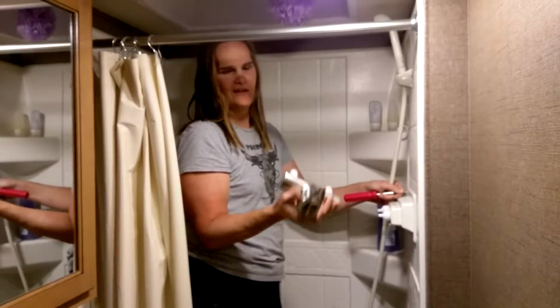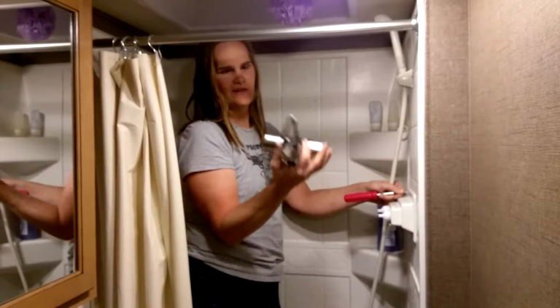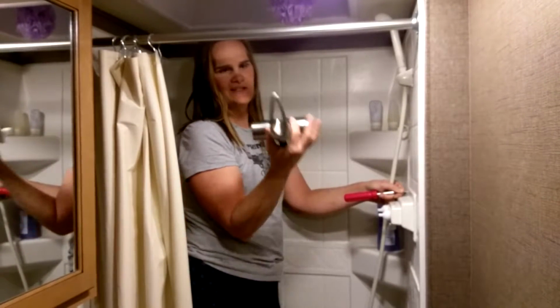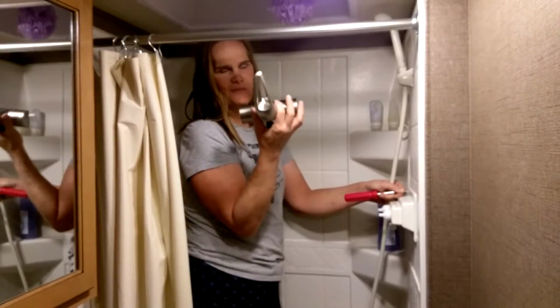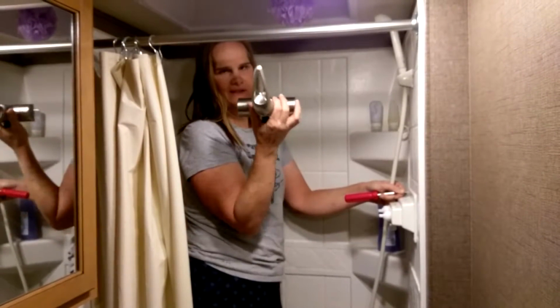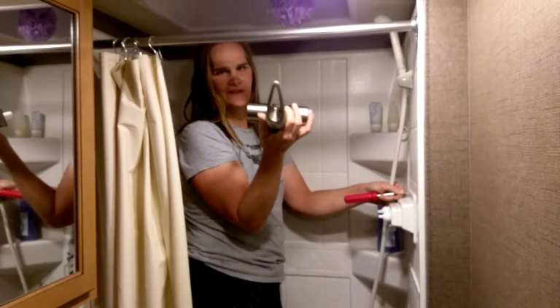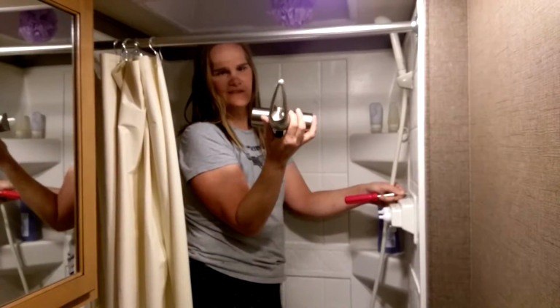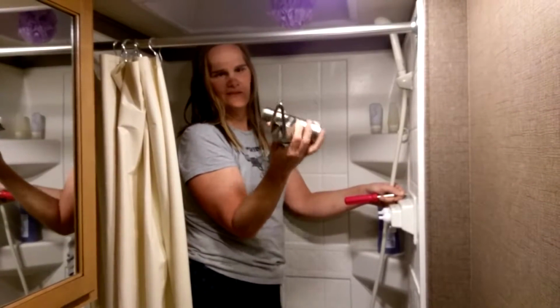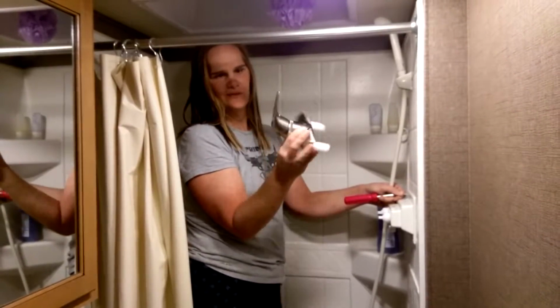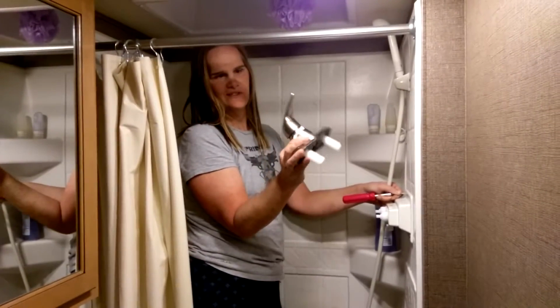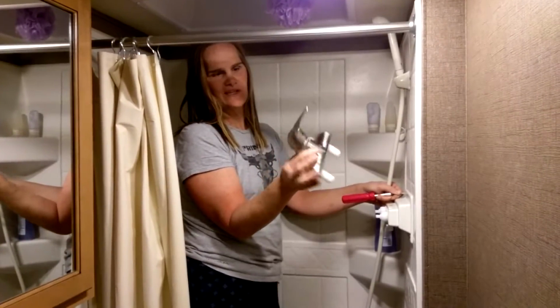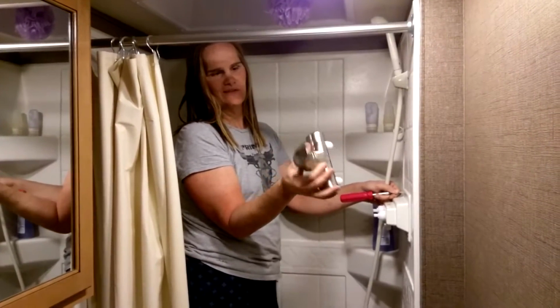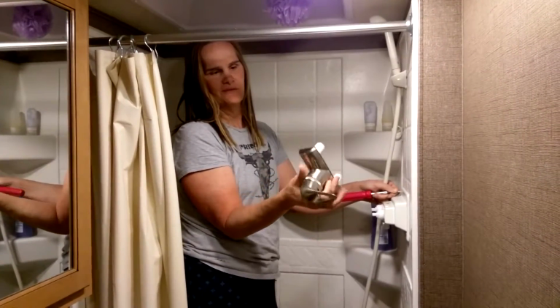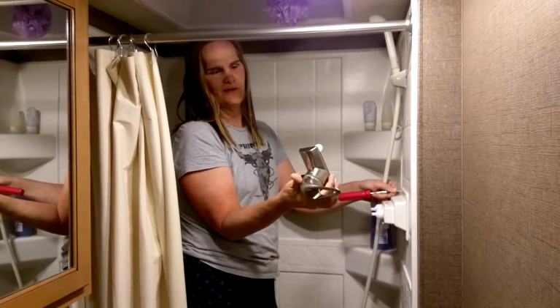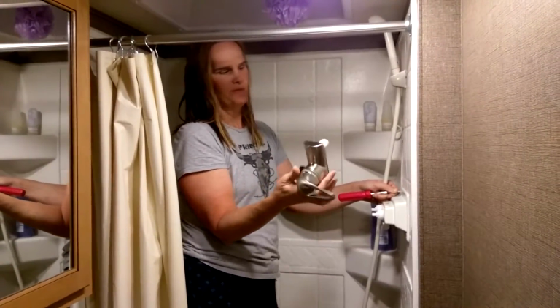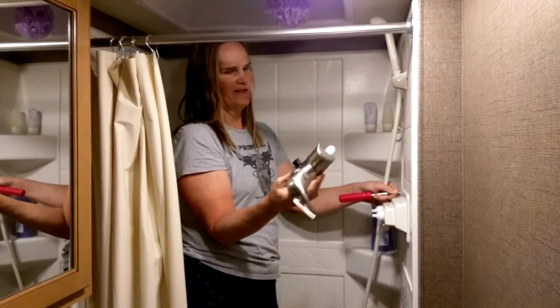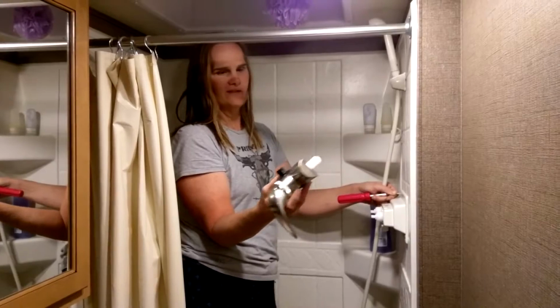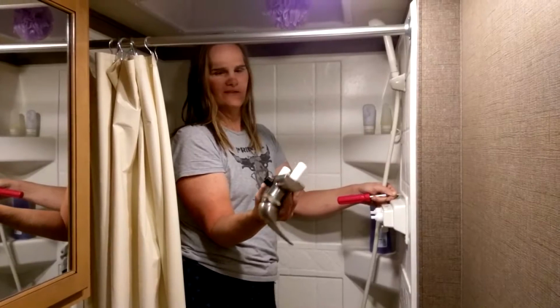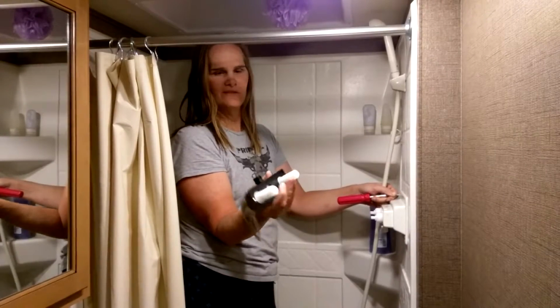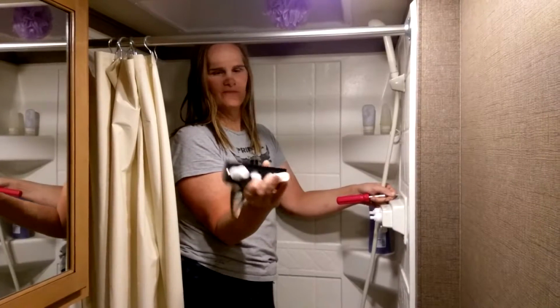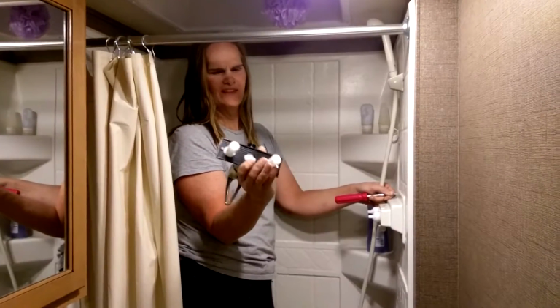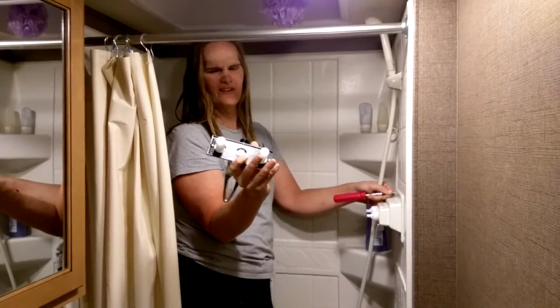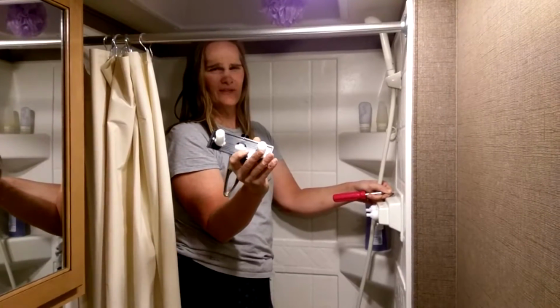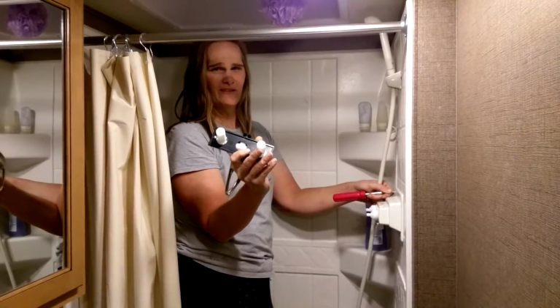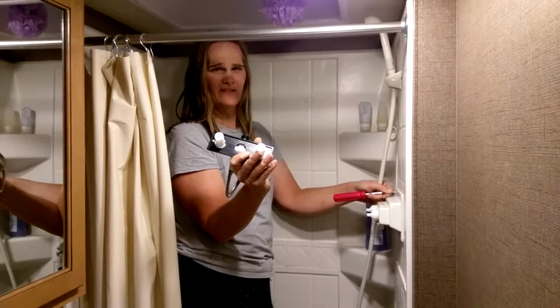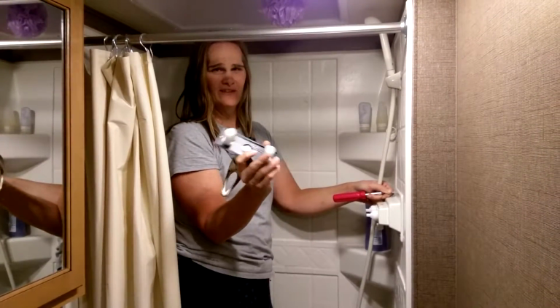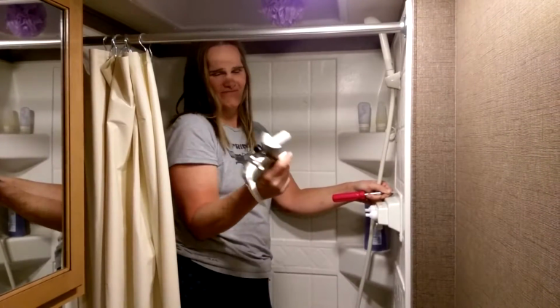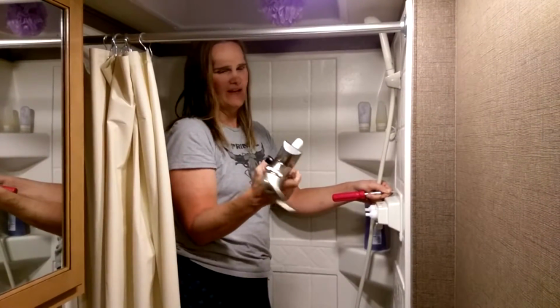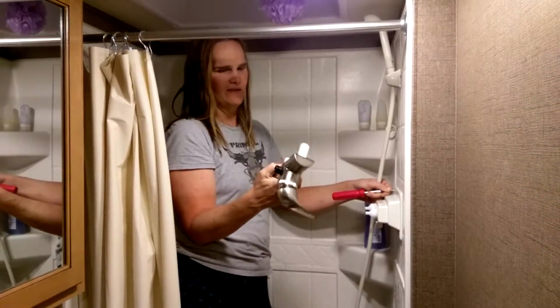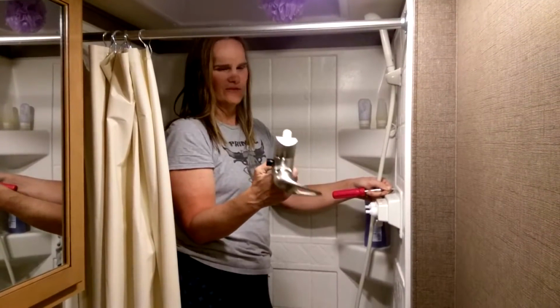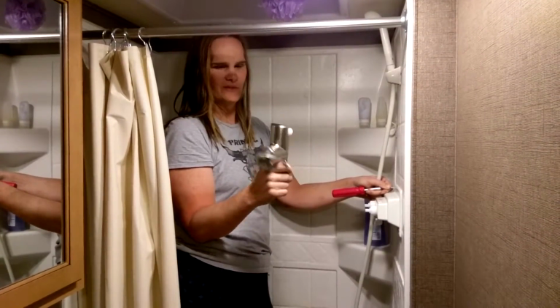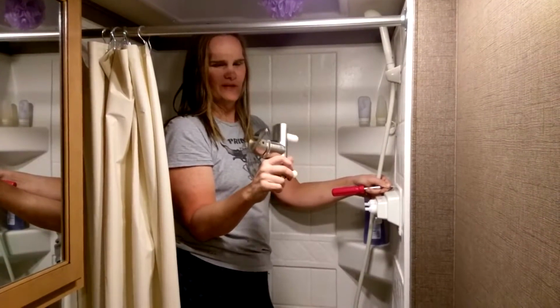So I decided to buy this, which is a single blender — I think they call it a blender valve. I don't know for sure, but anyway.